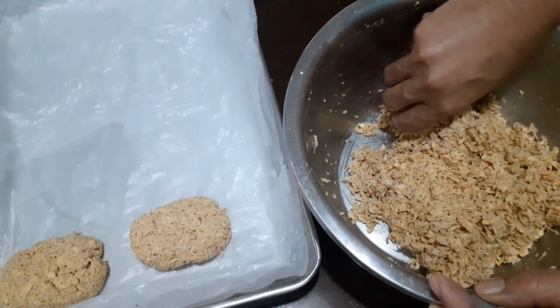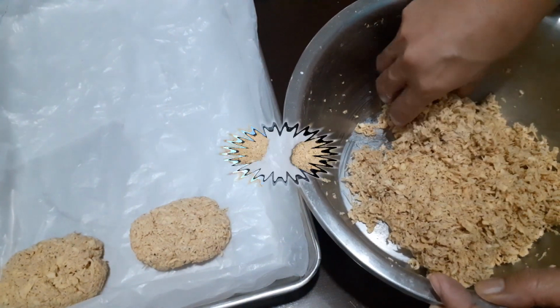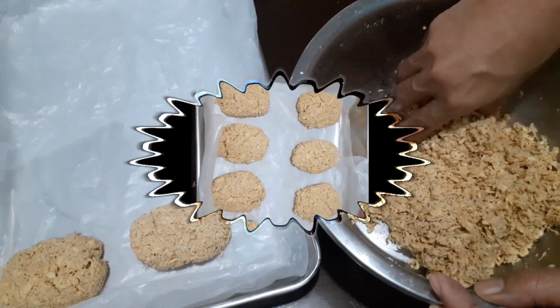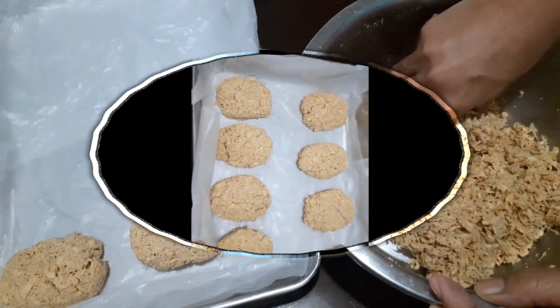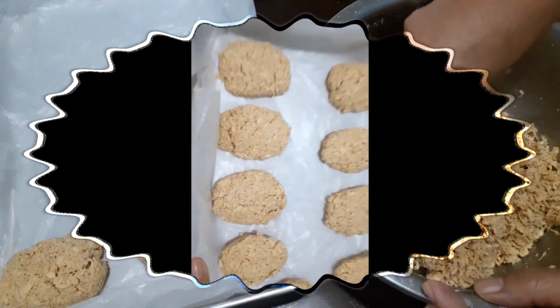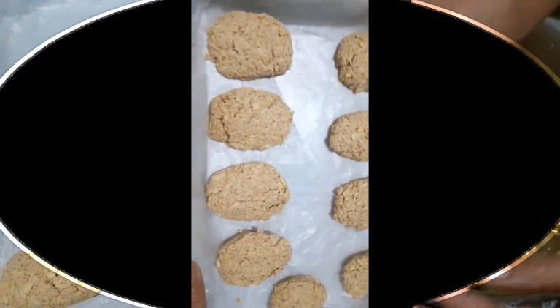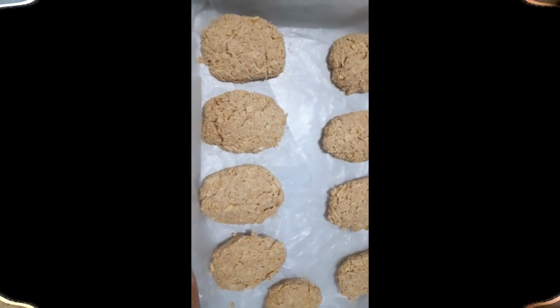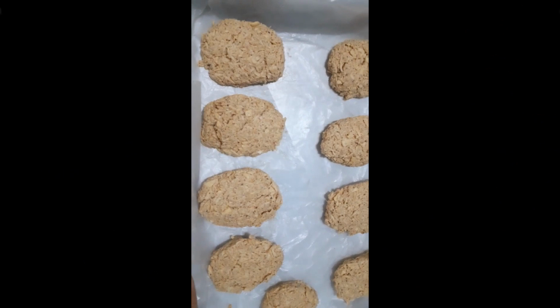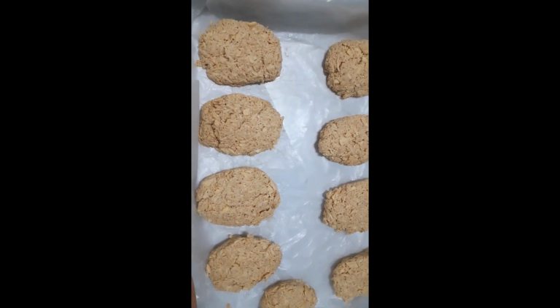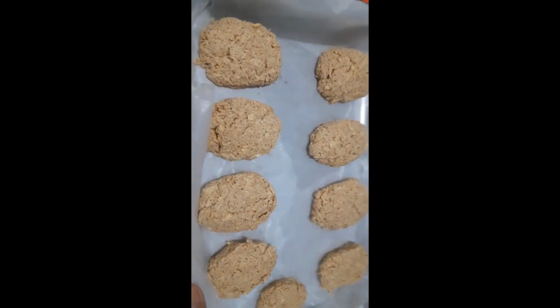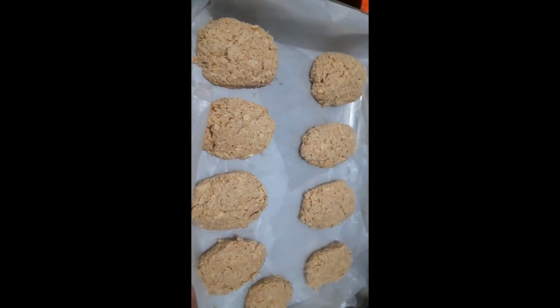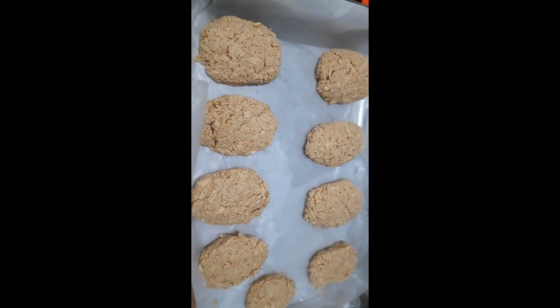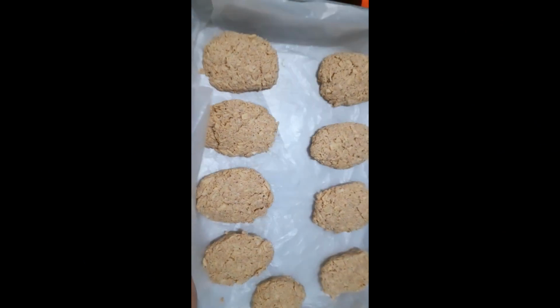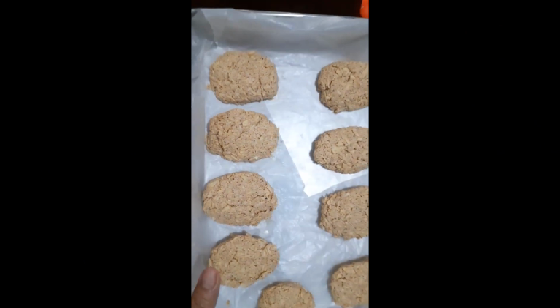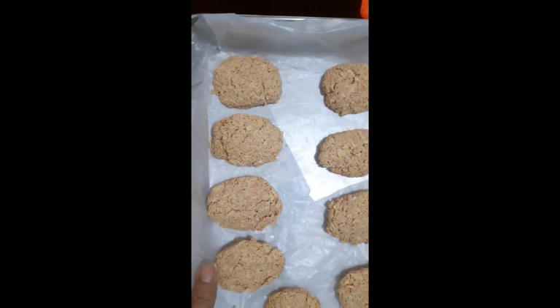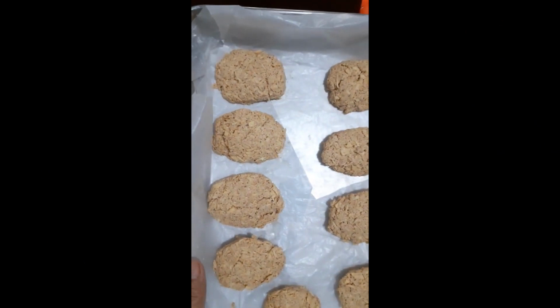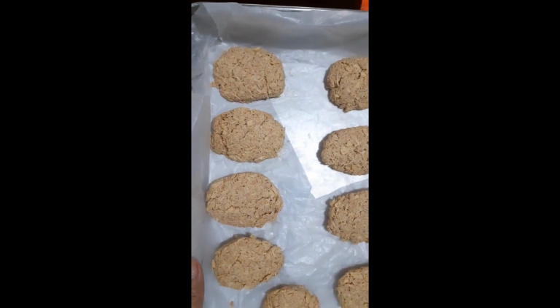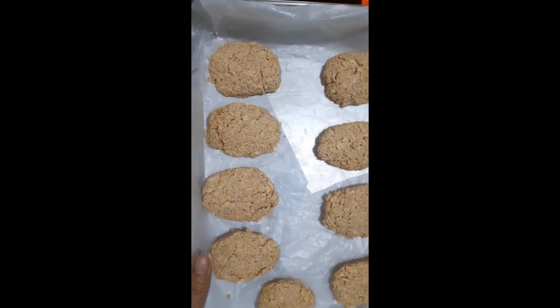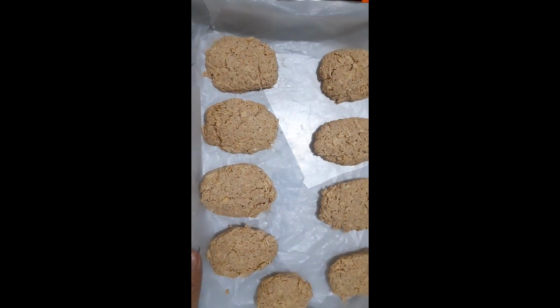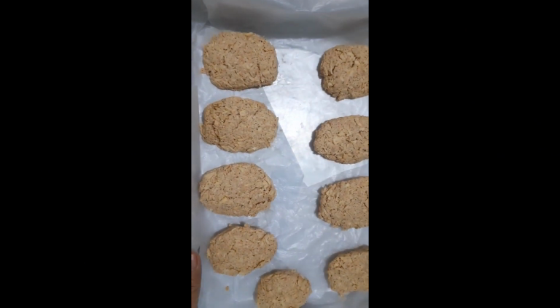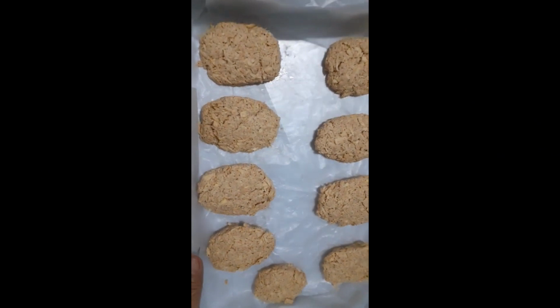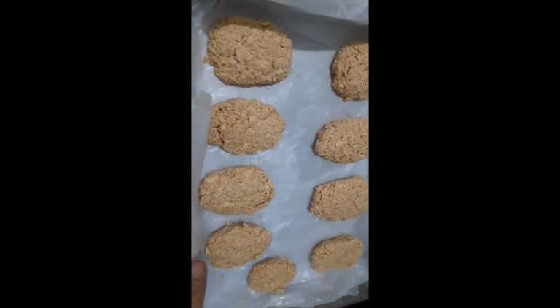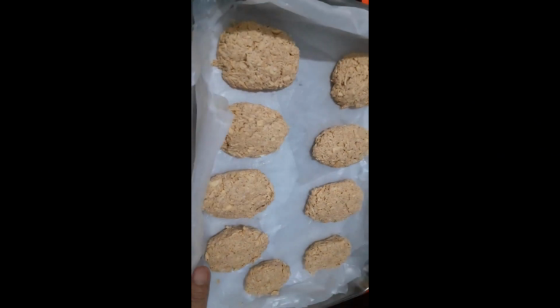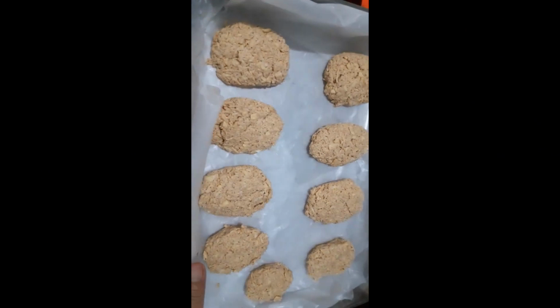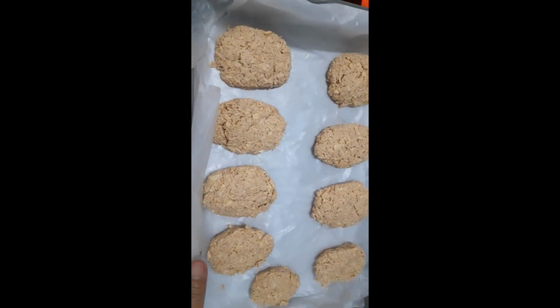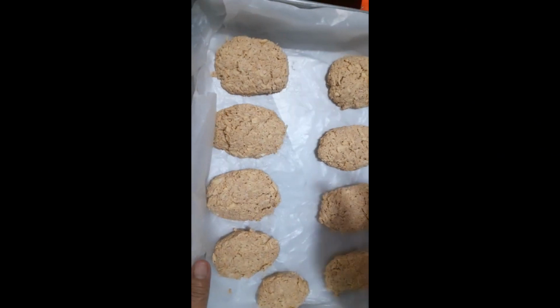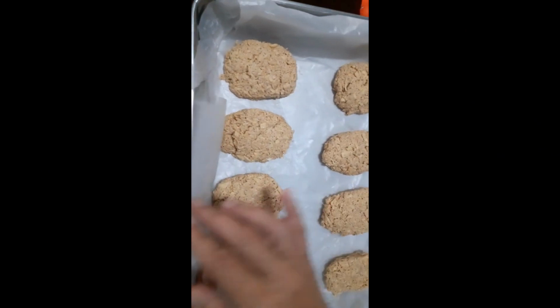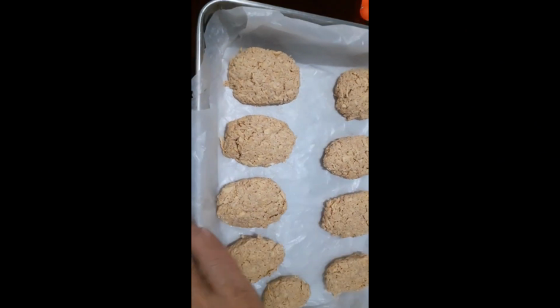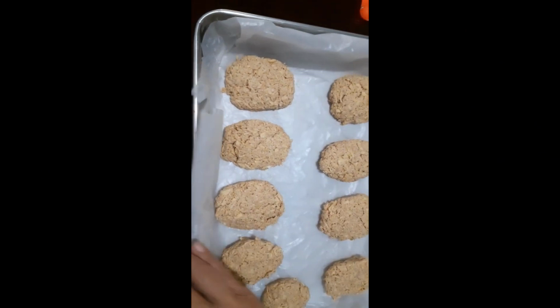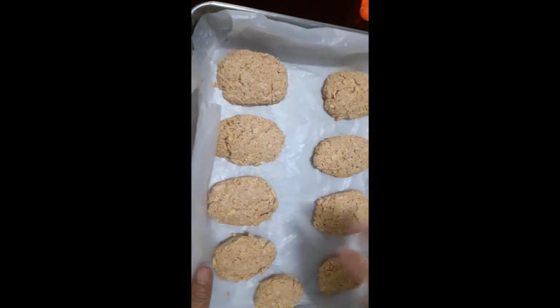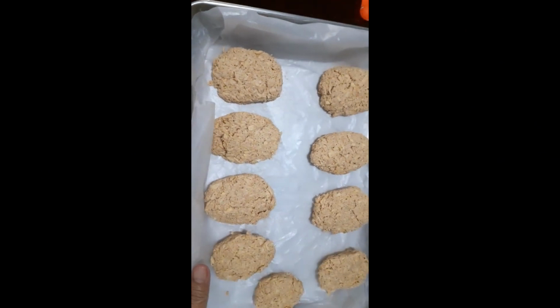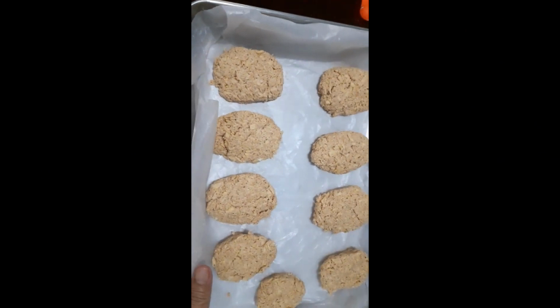Okay guys, ito na yung nagawa natin — yung mga hash brown patties. So ready to fry na siya.